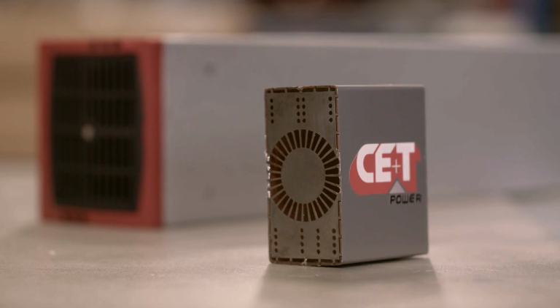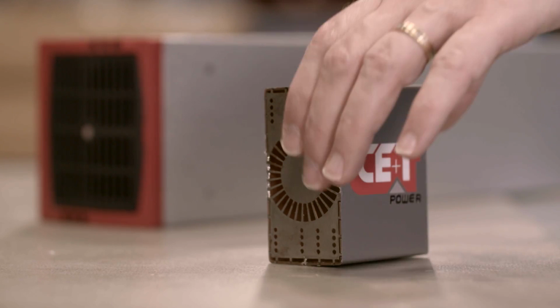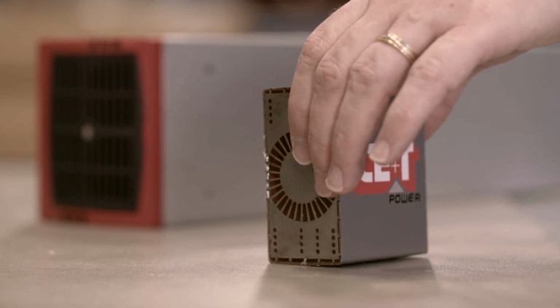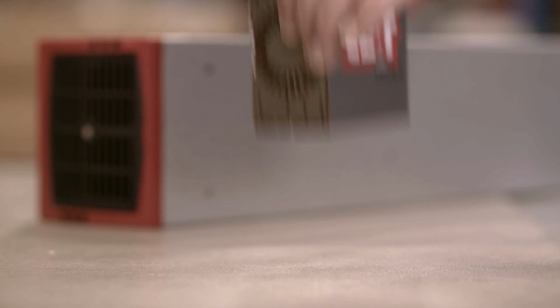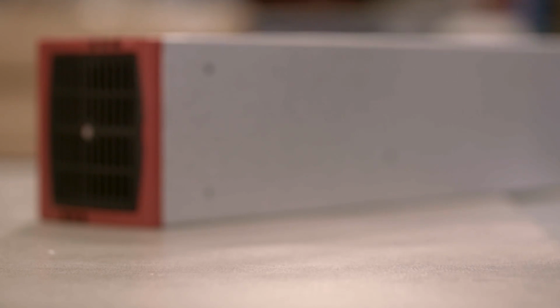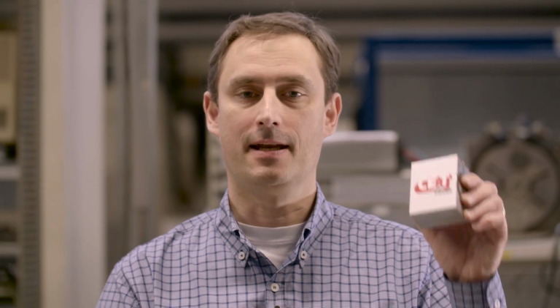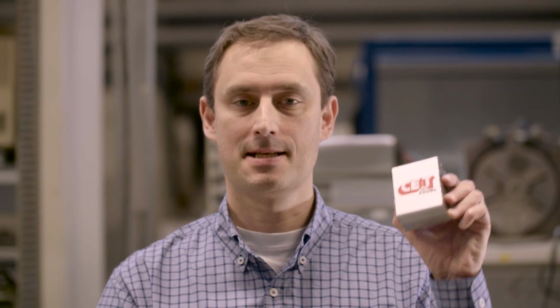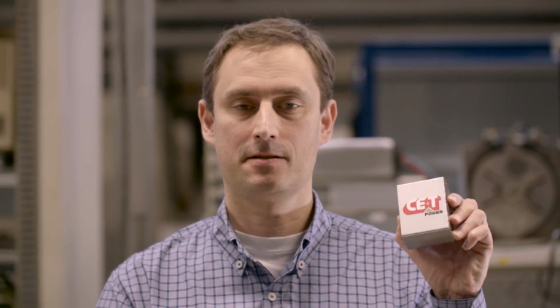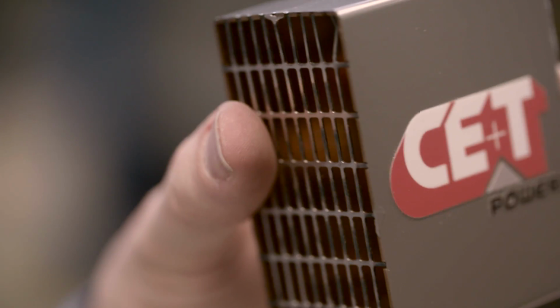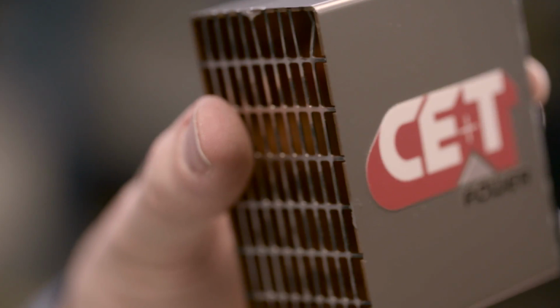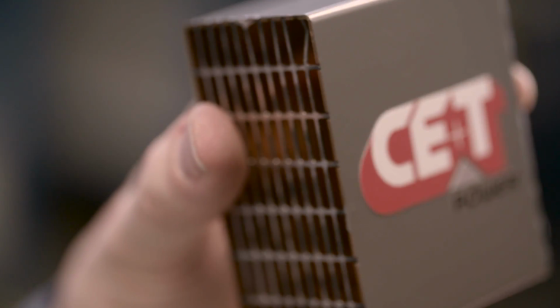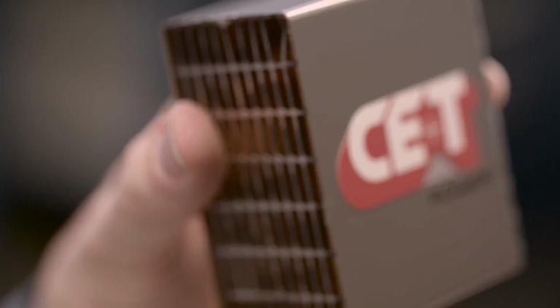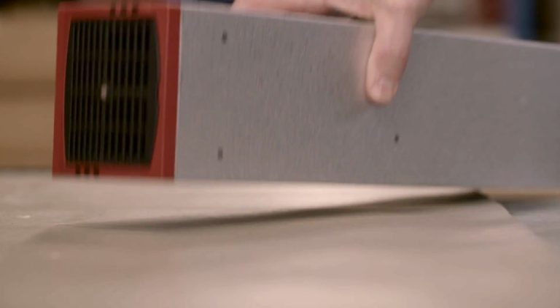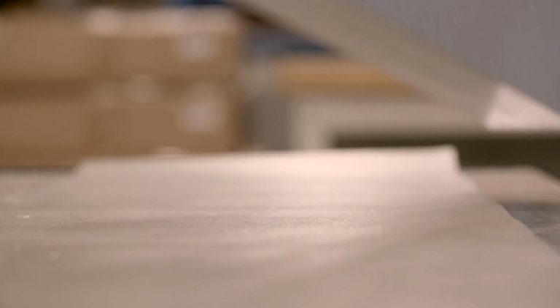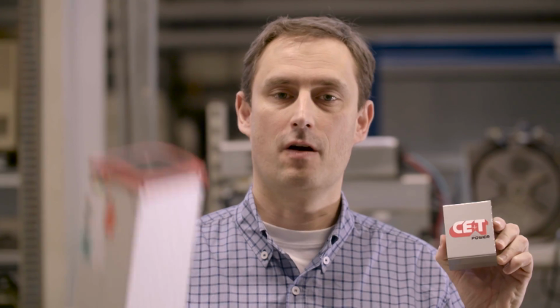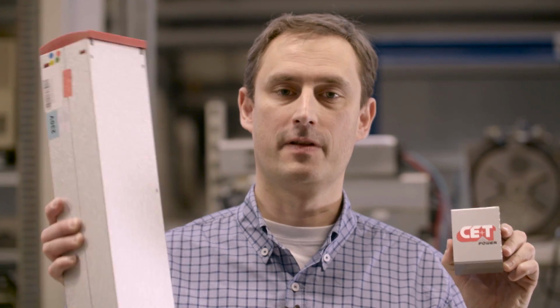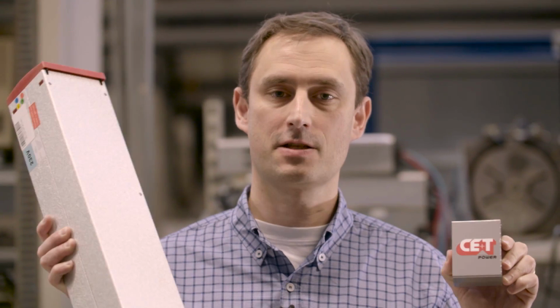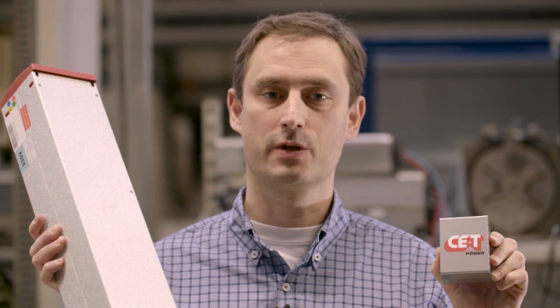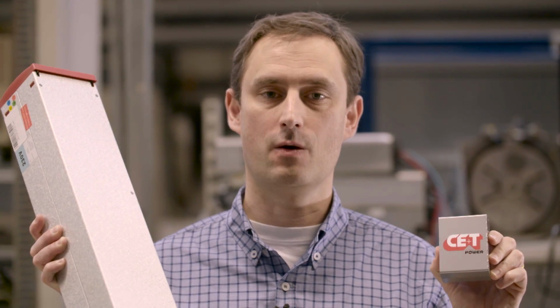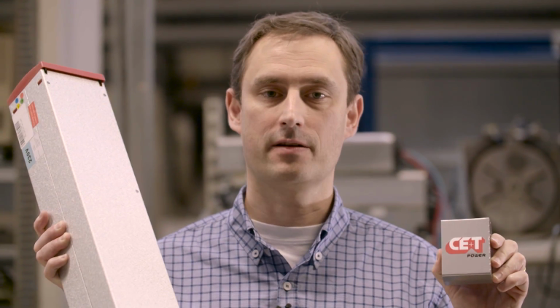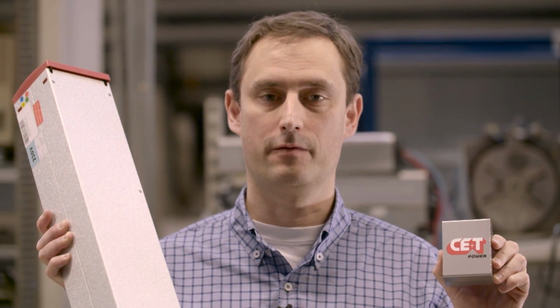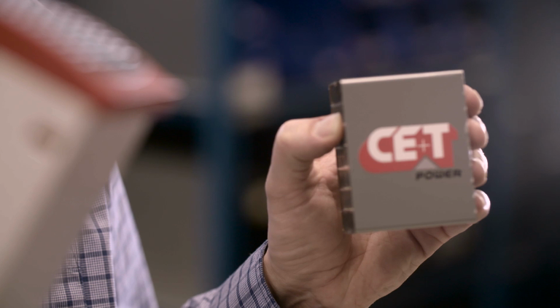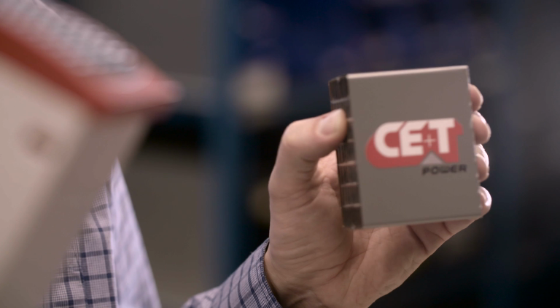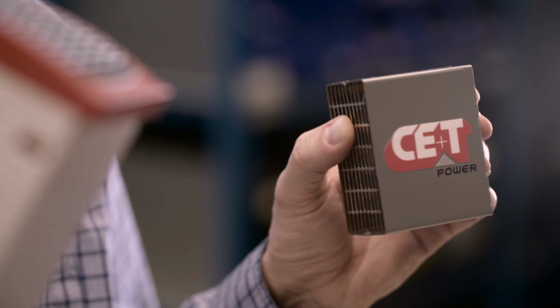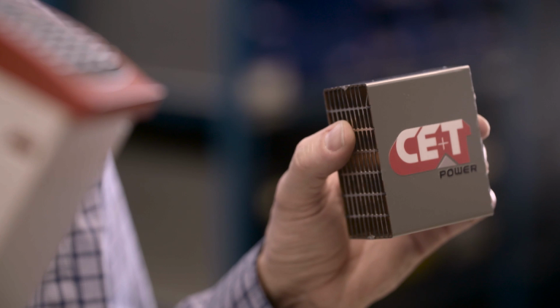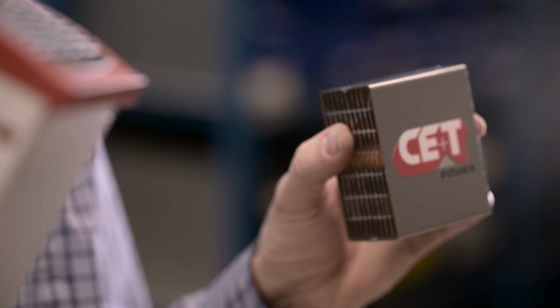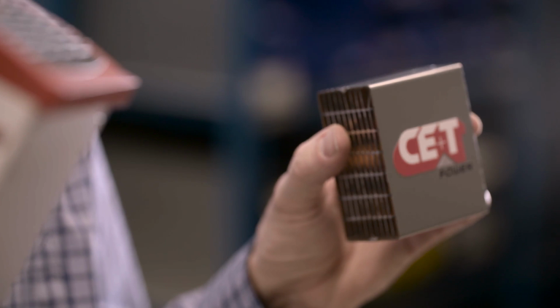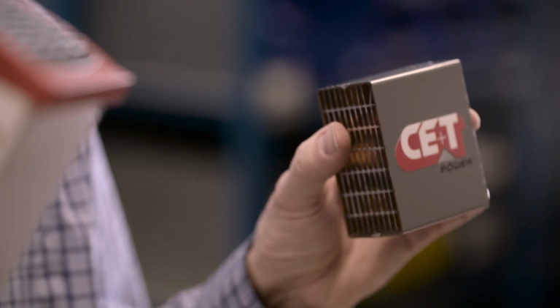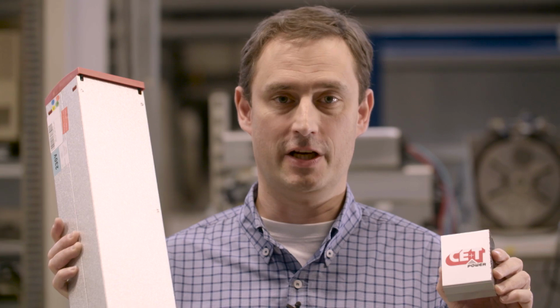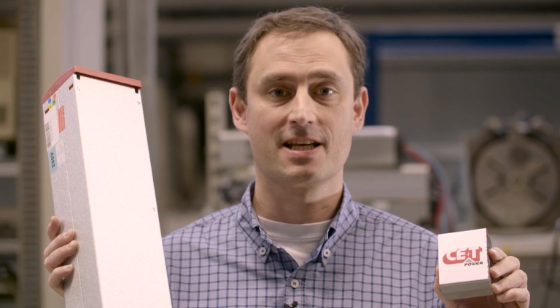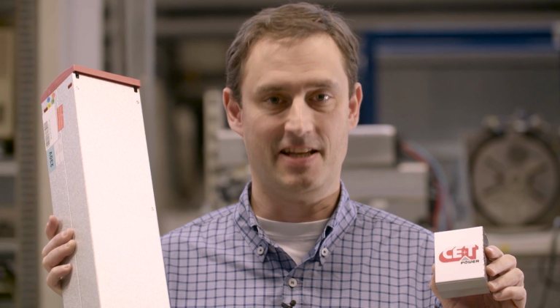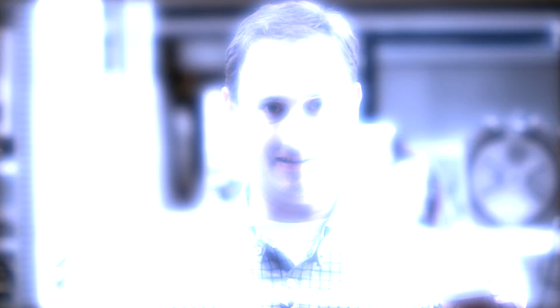Do you think we can pack in this little box the power of this 2 kilowatt inverter? Well, our engineers did it!